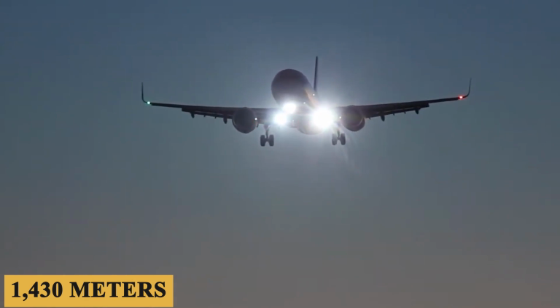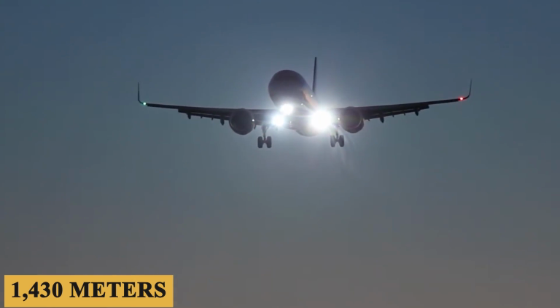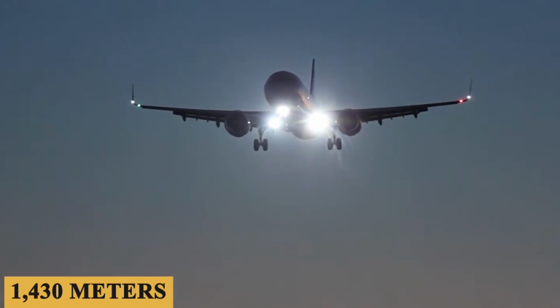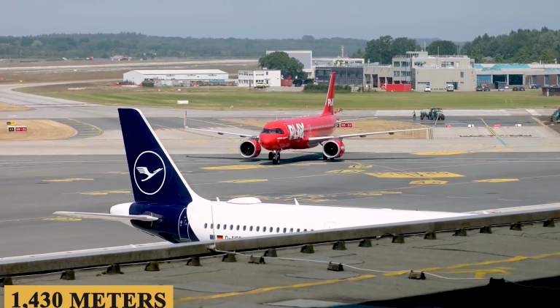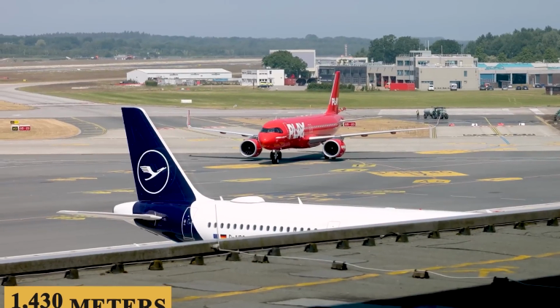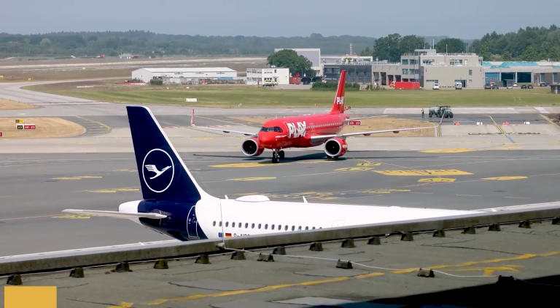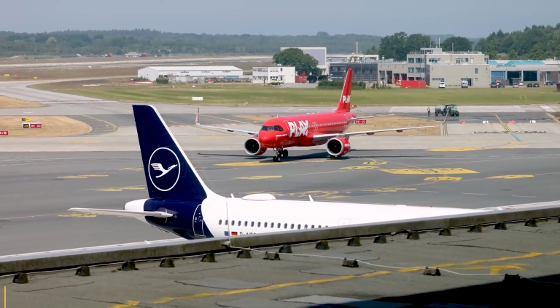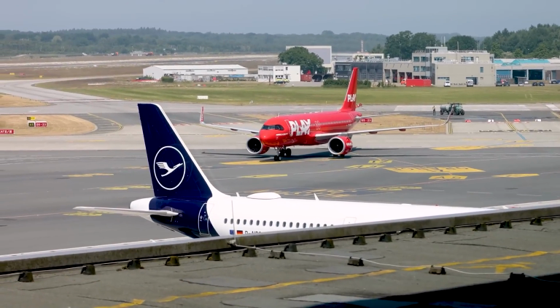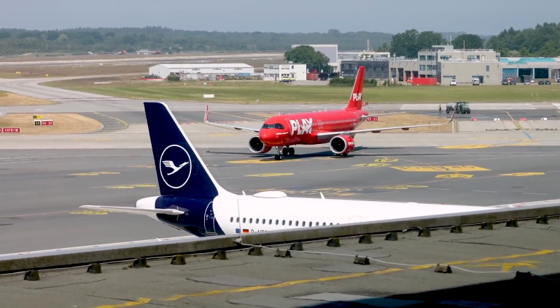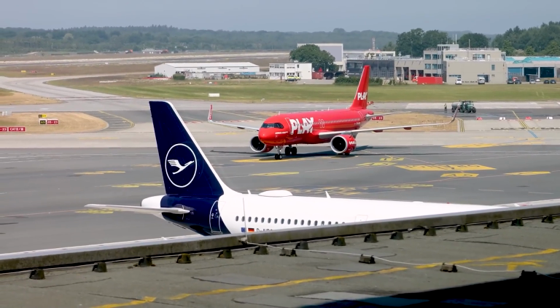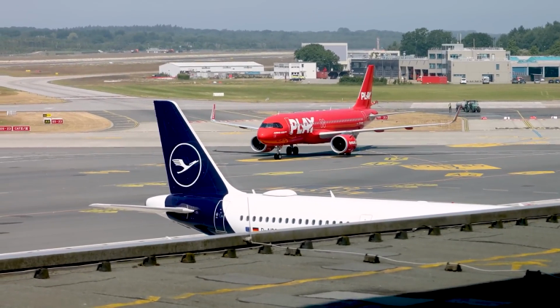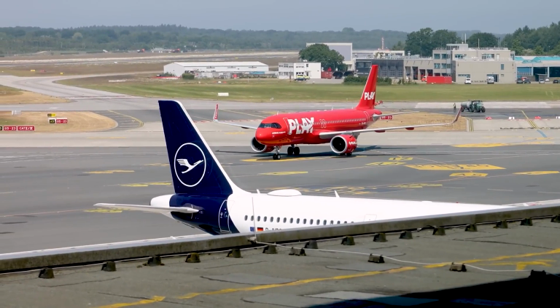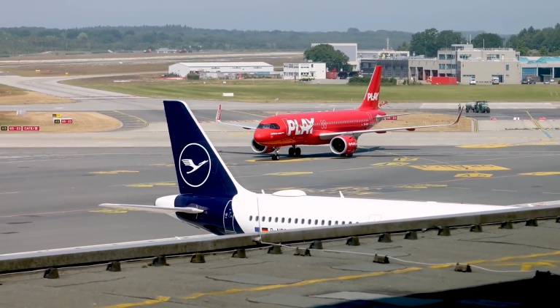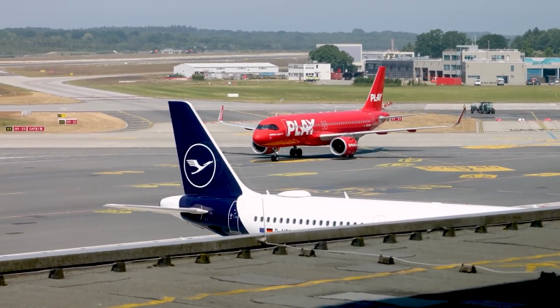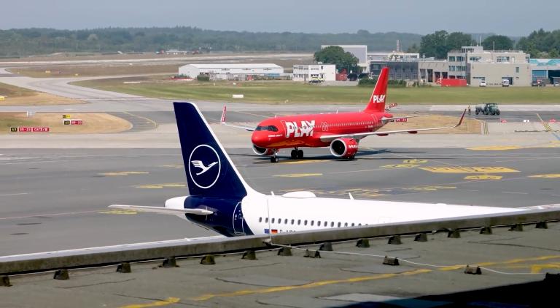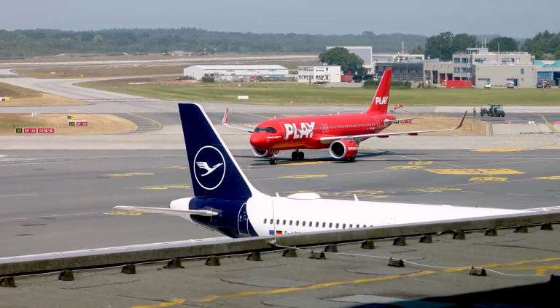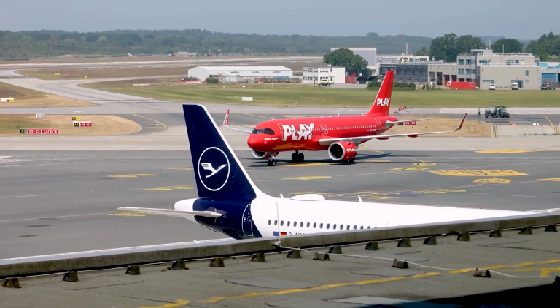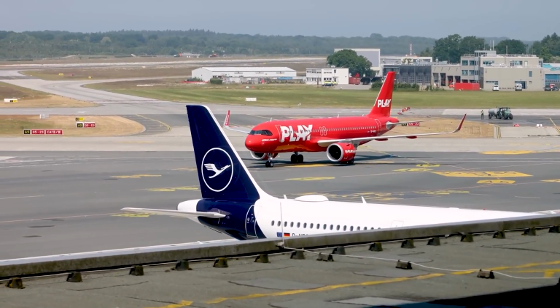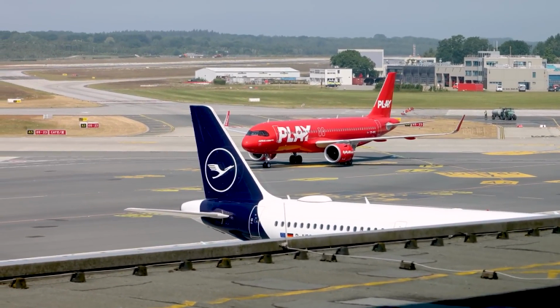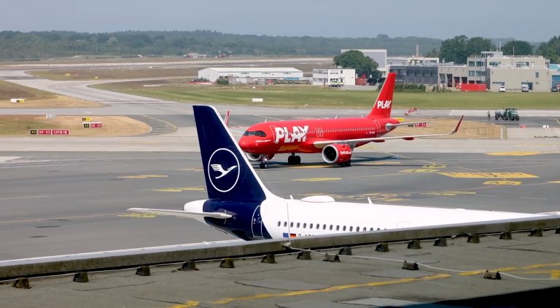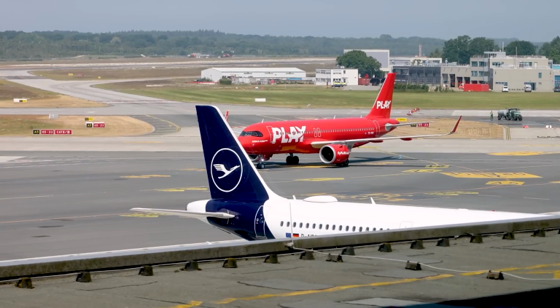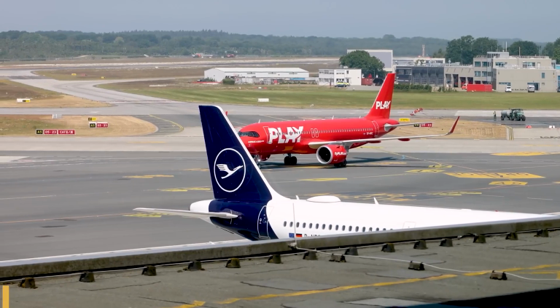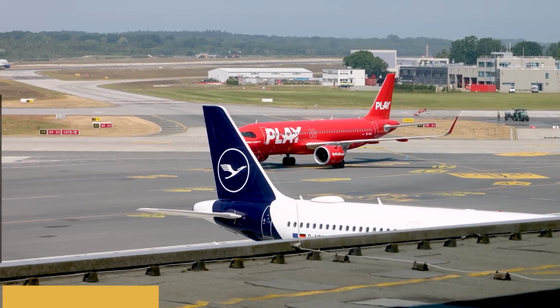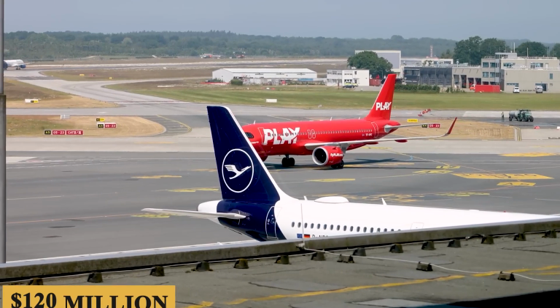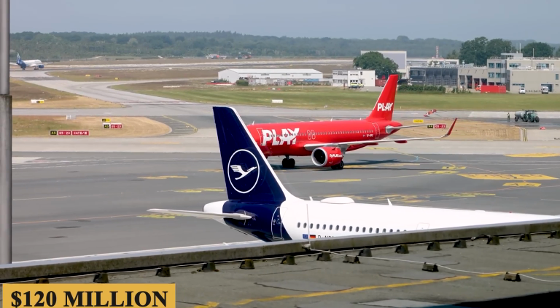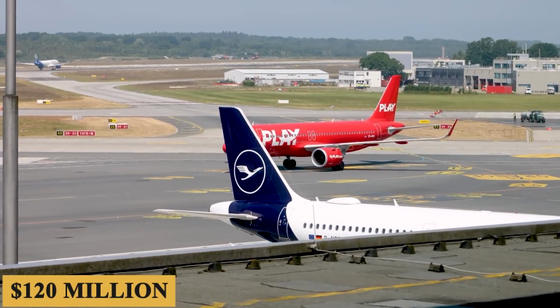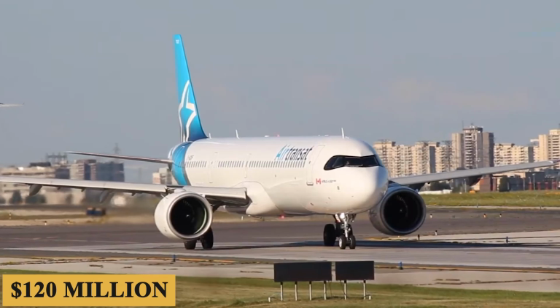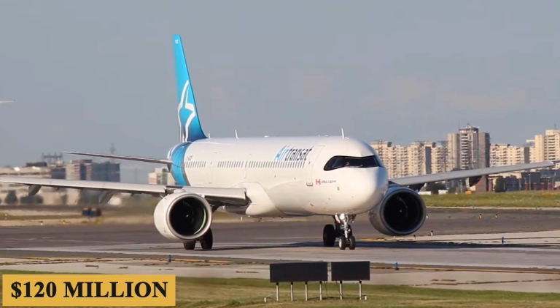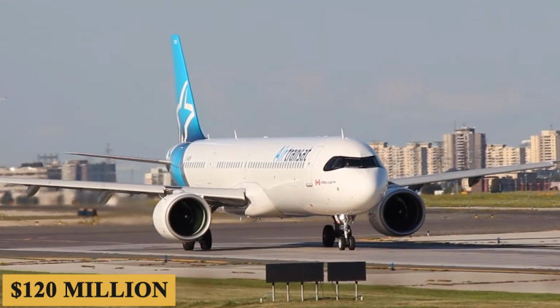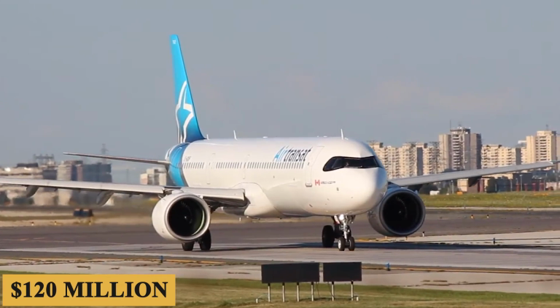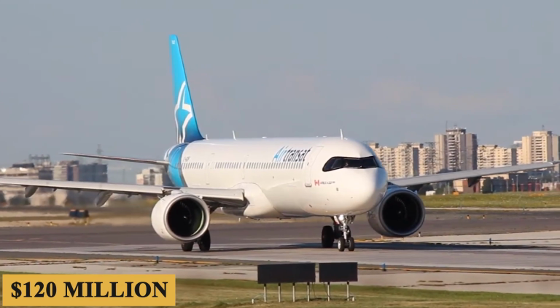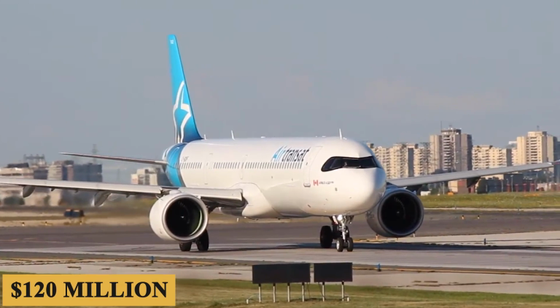And finally, the base purchase price for a new Airbus A321neo is $120 million before options.